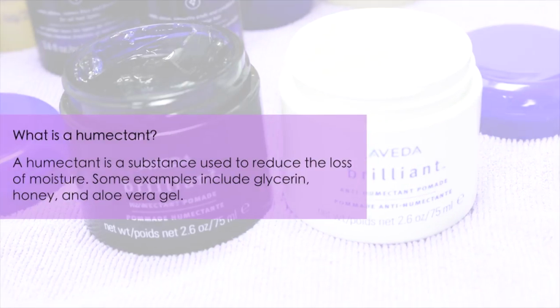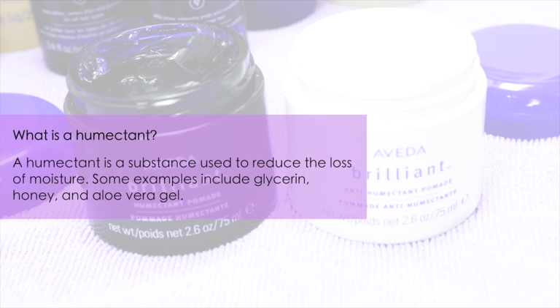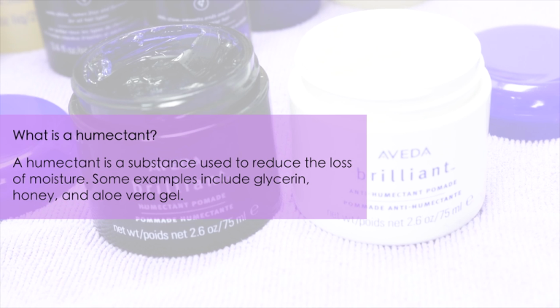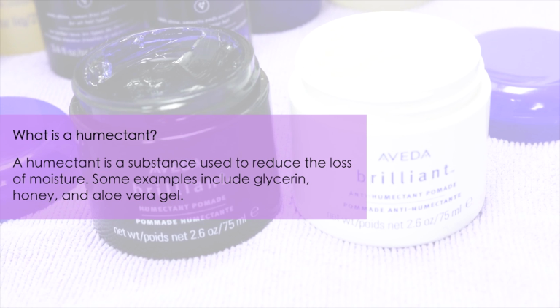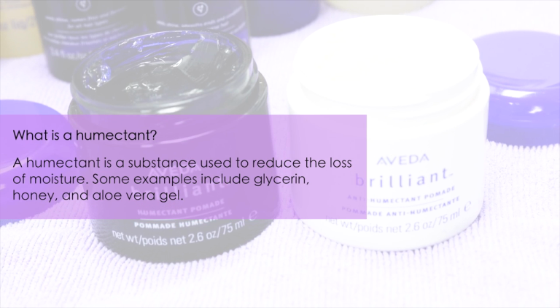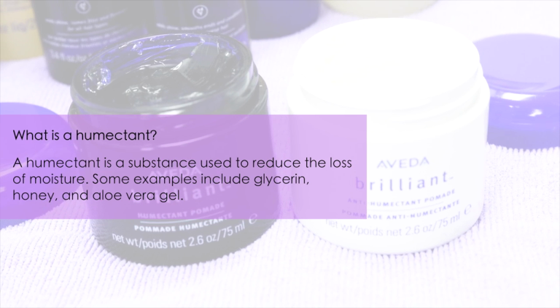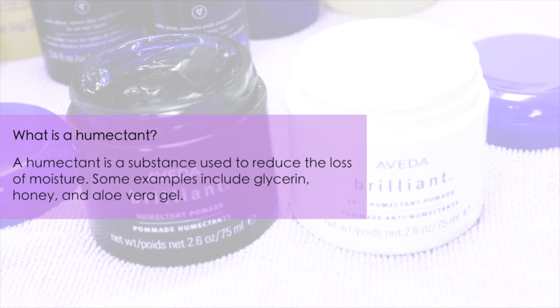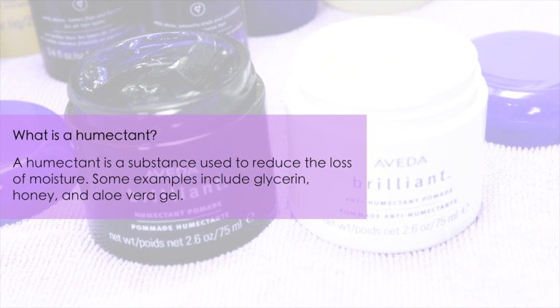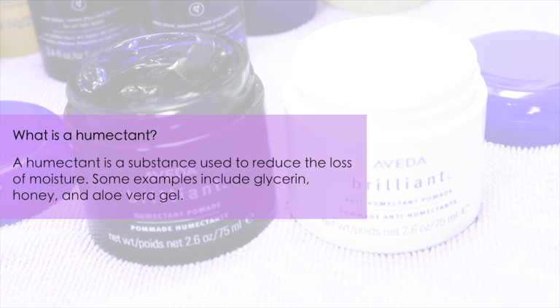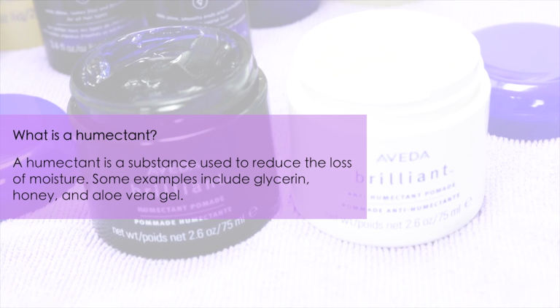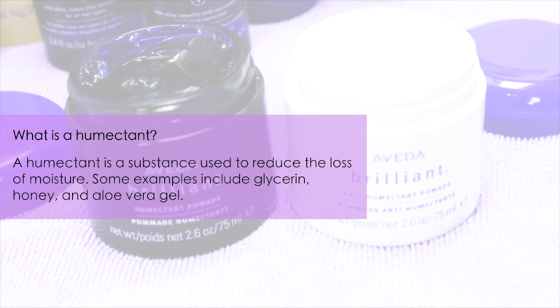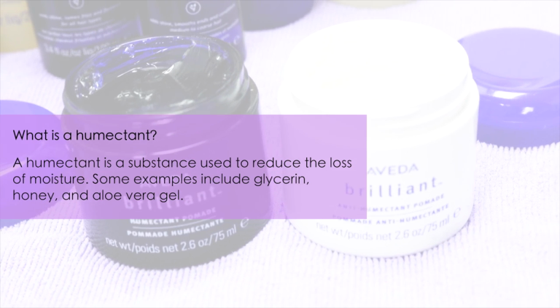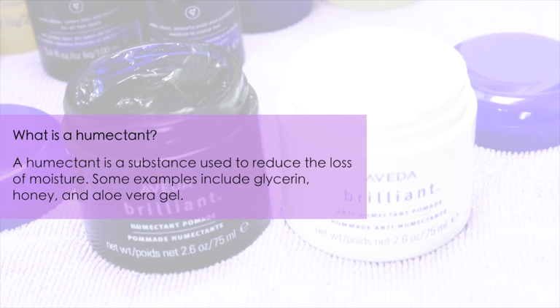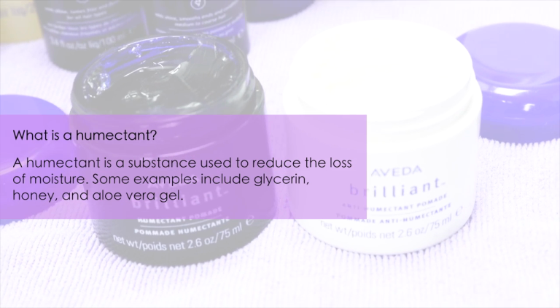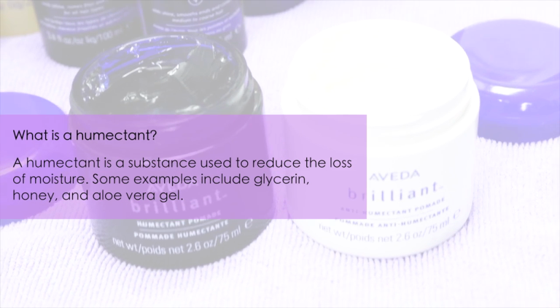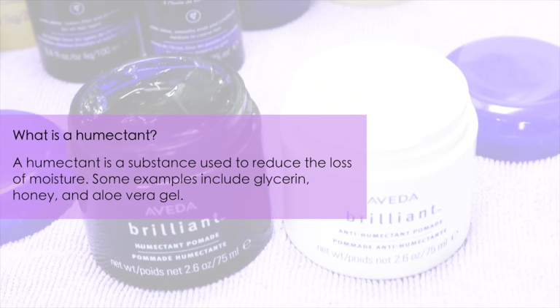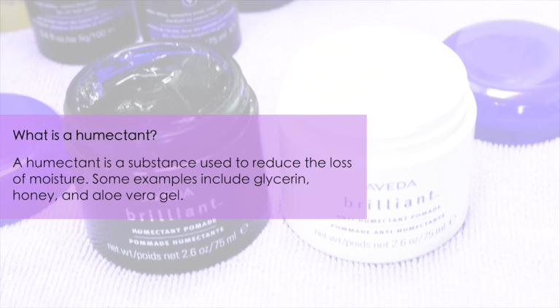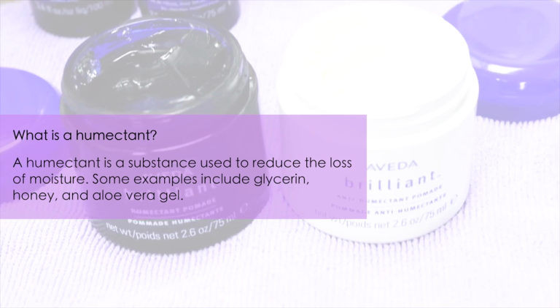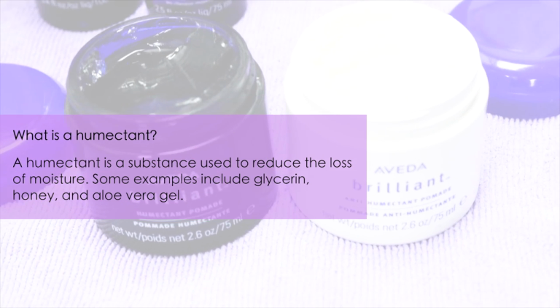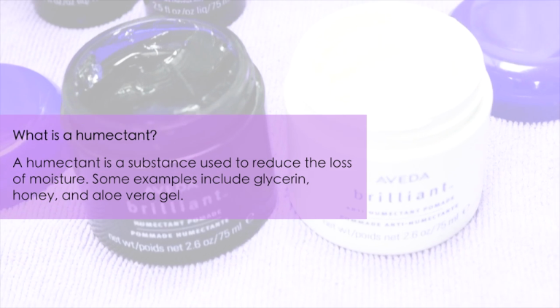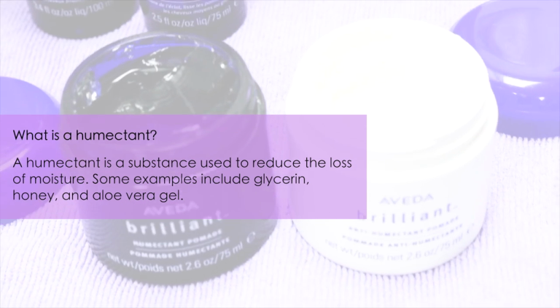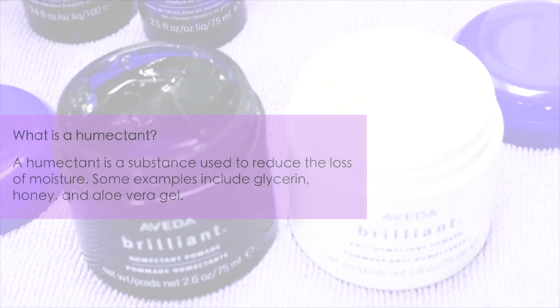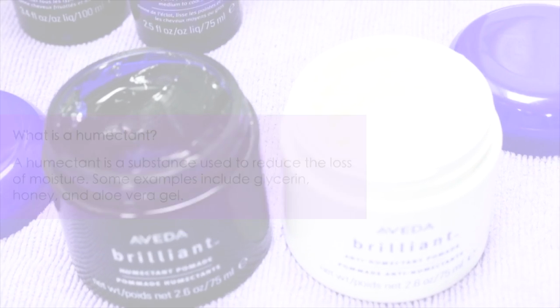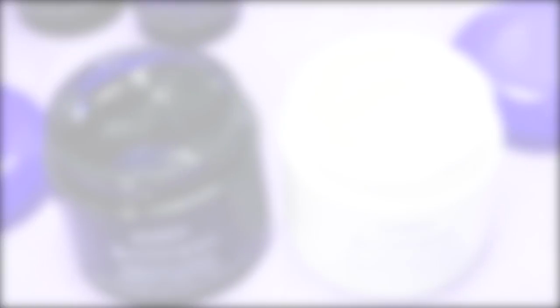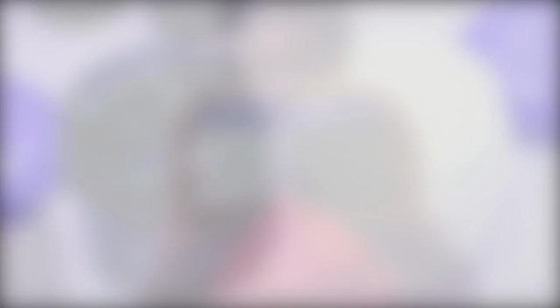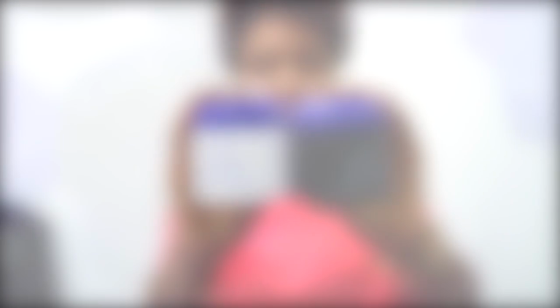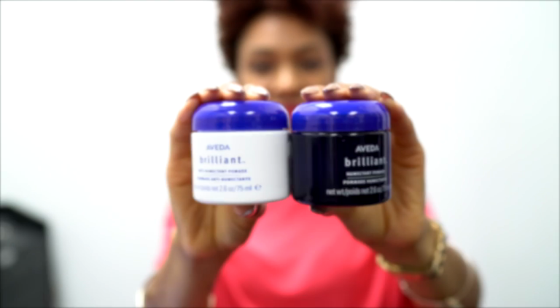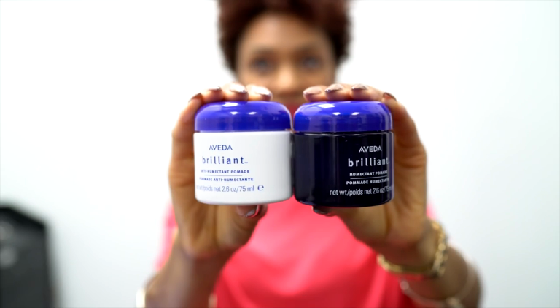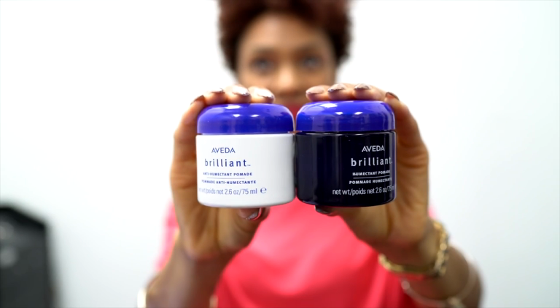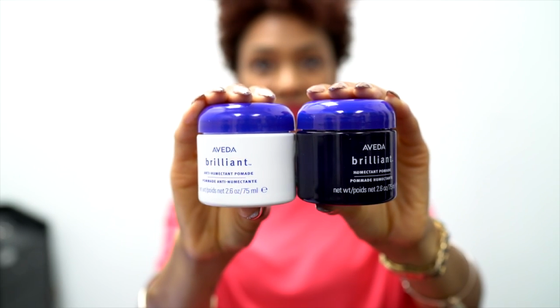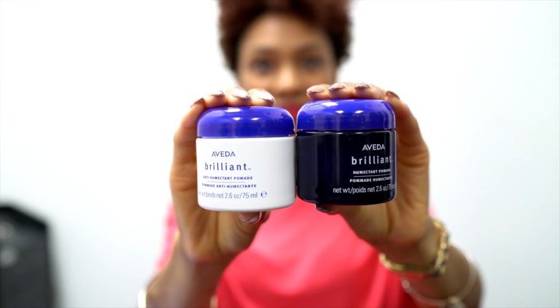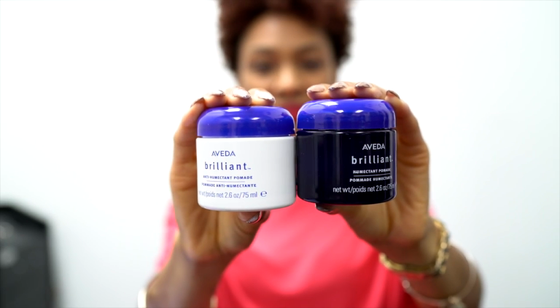A humectant is a substance used to reduce the loss of moisture. Some examples include glycerin, honey, and aloe vera gel.